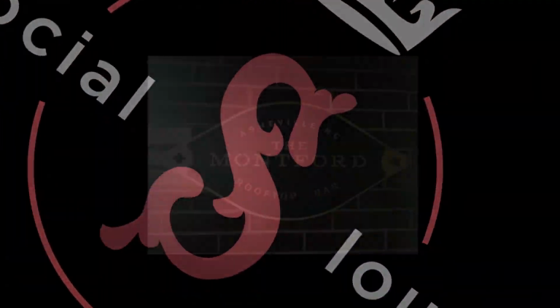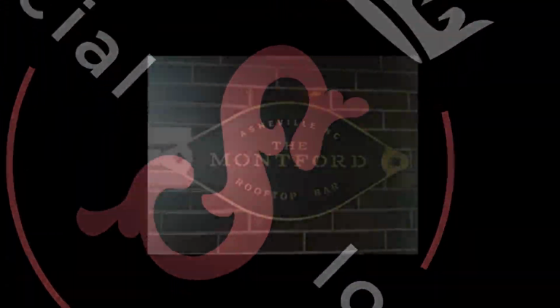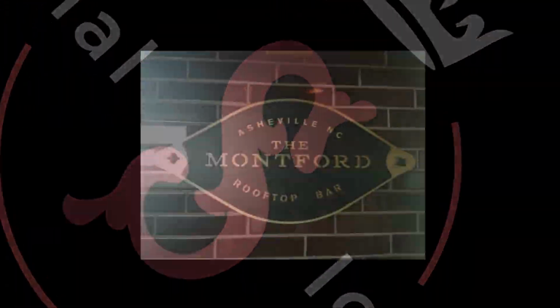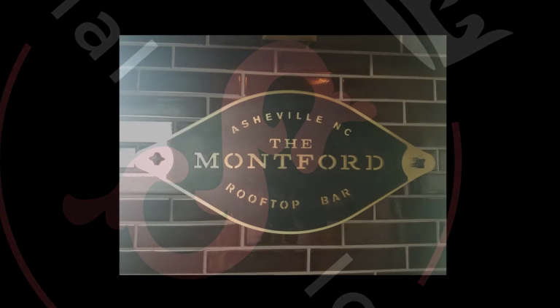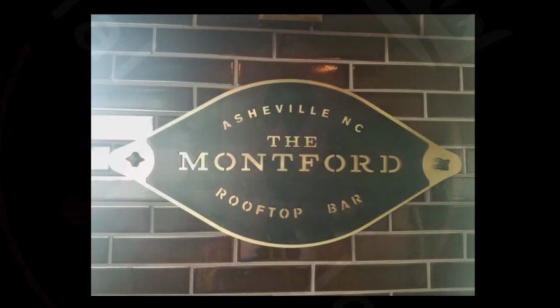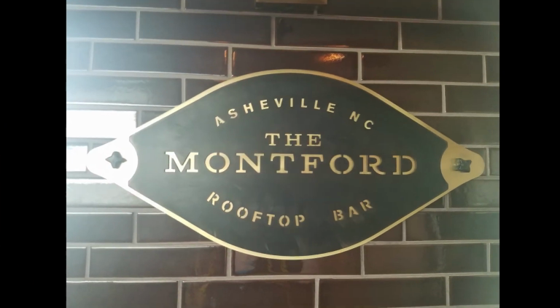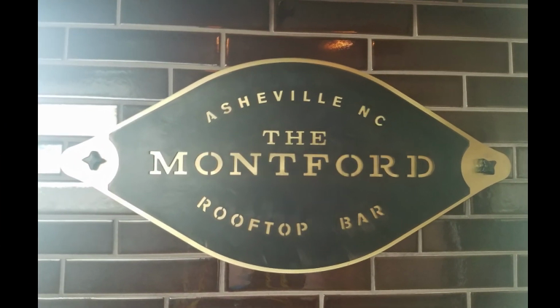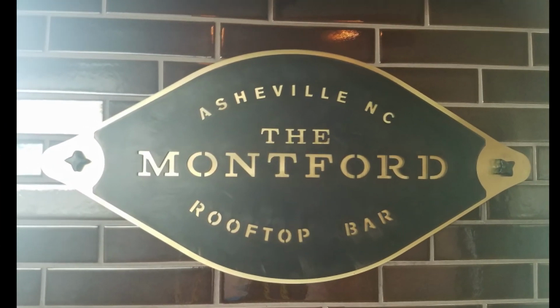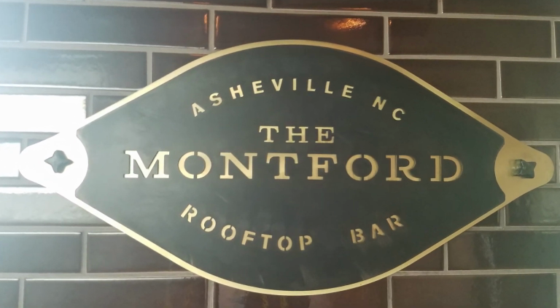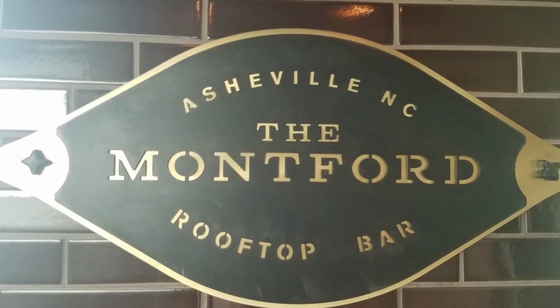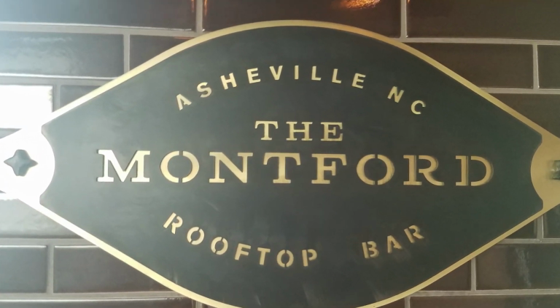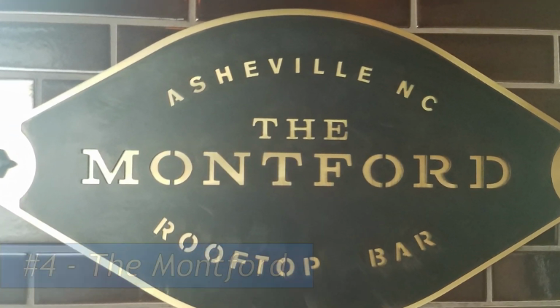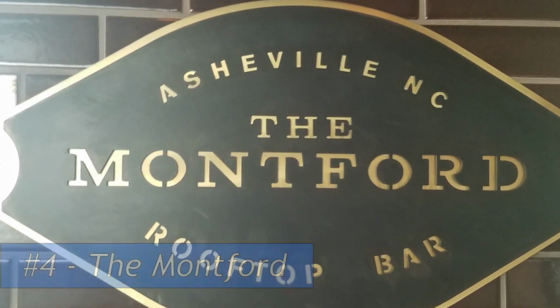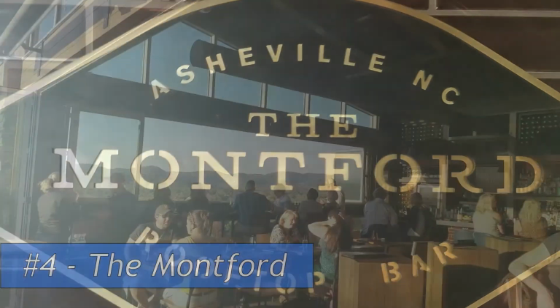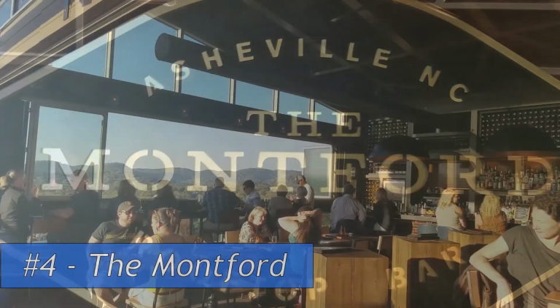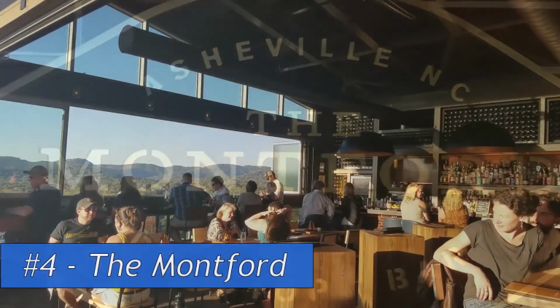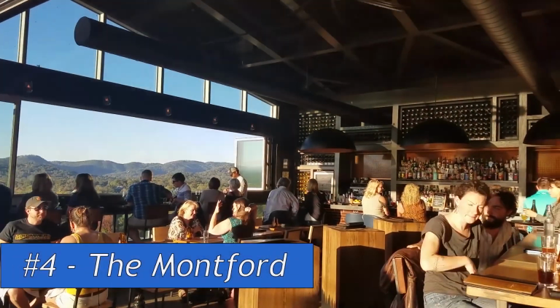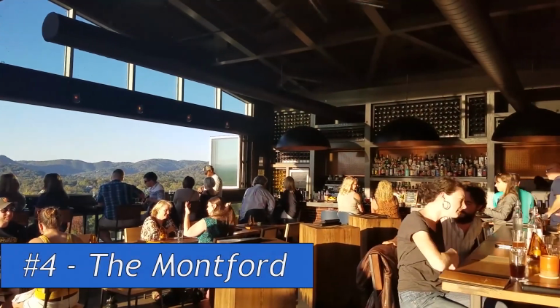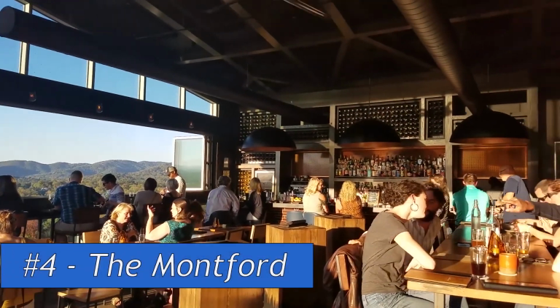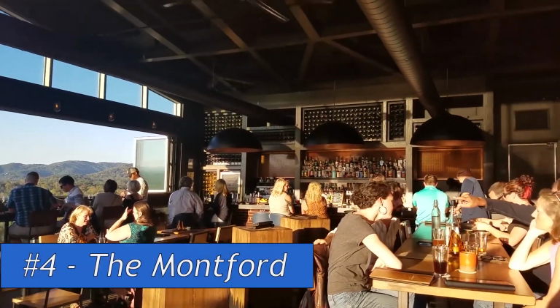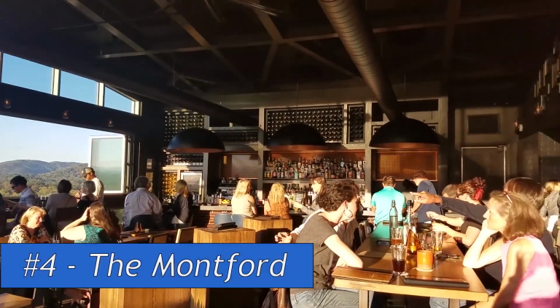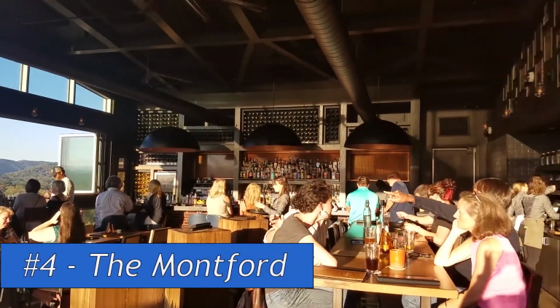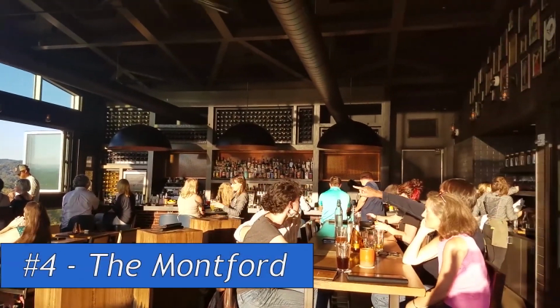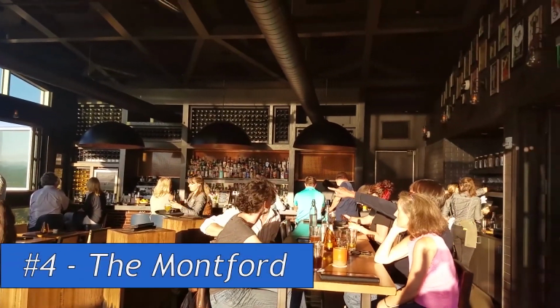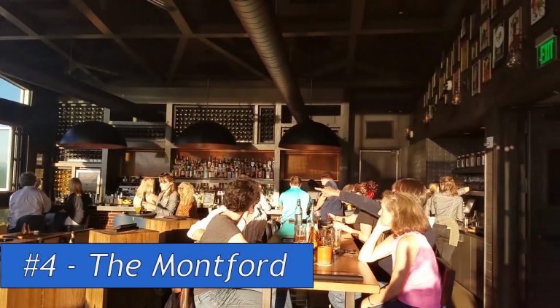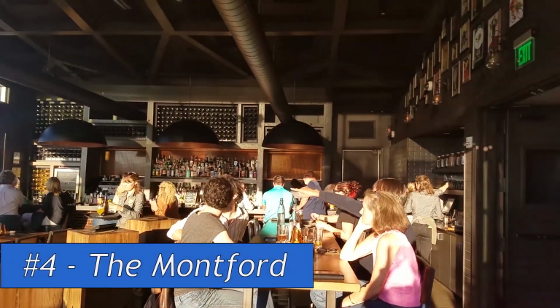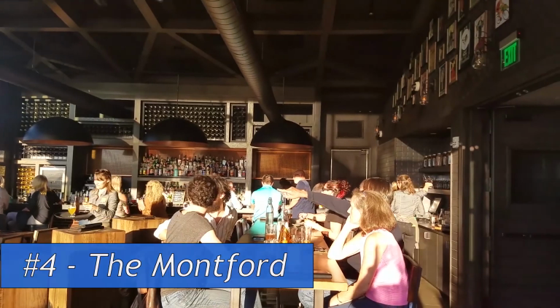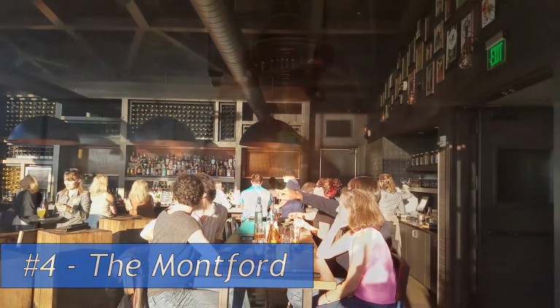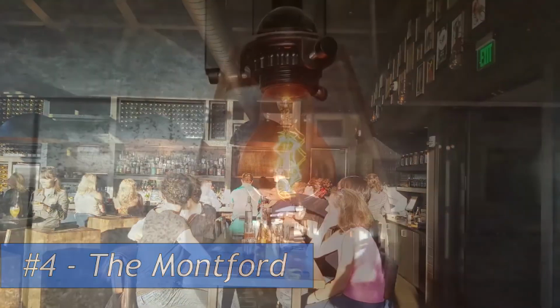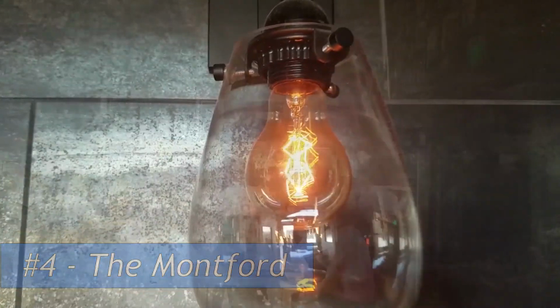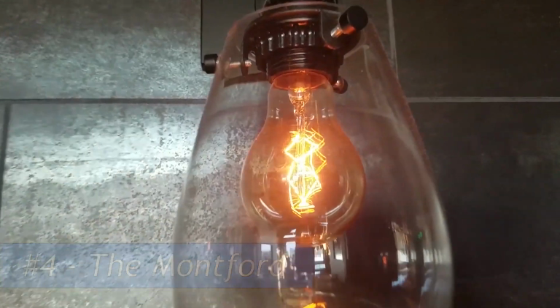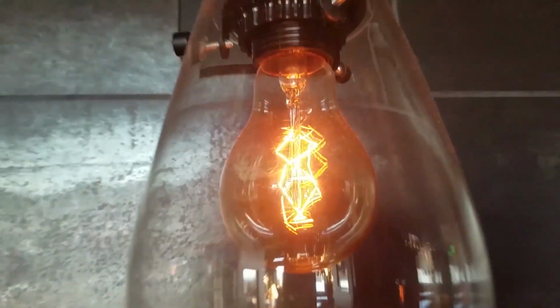At number 4, The Montford. Their menu features locally sourced ingredients and delicious small bites to share.